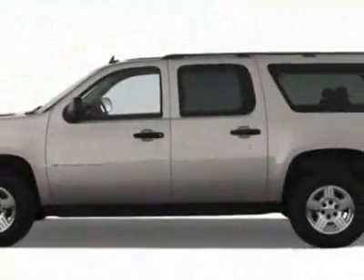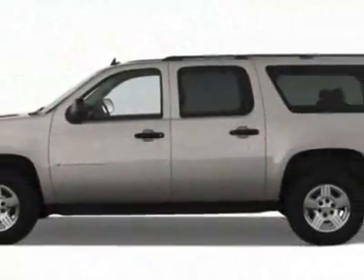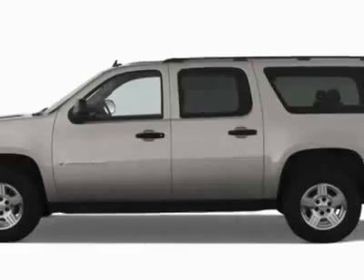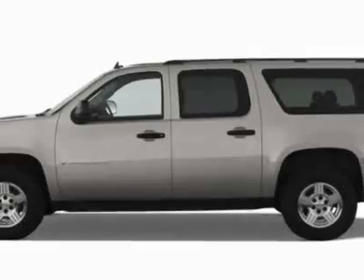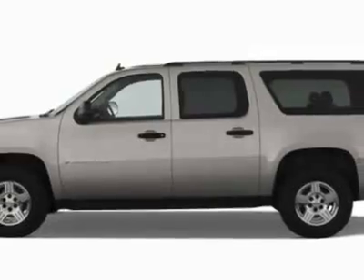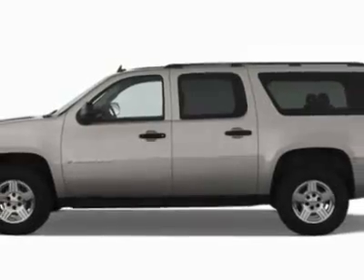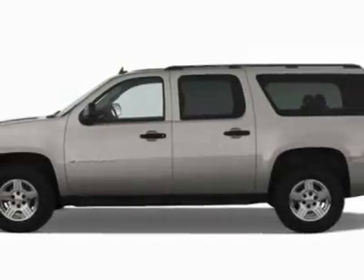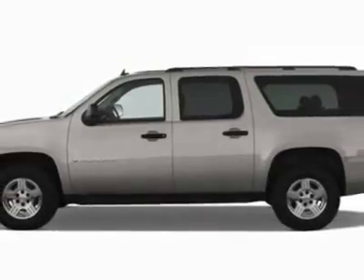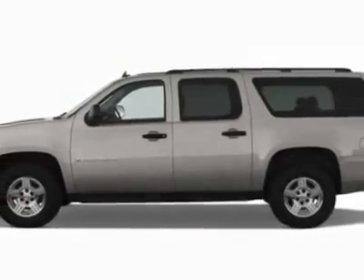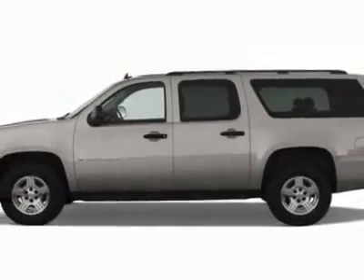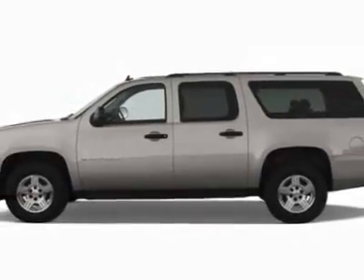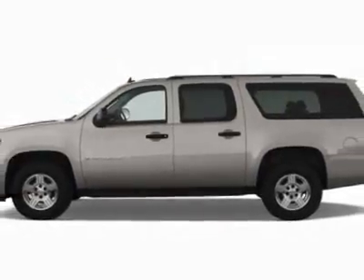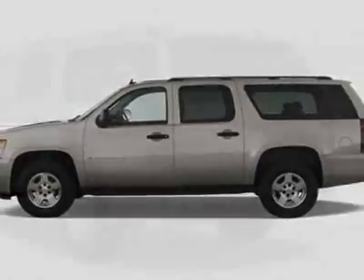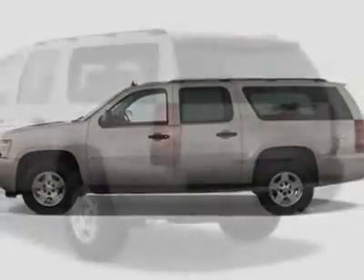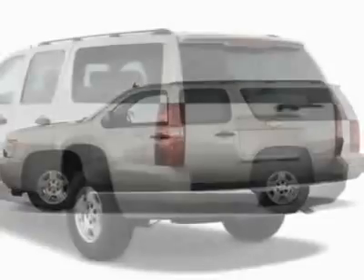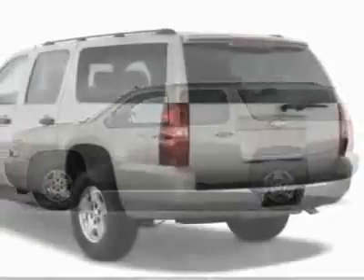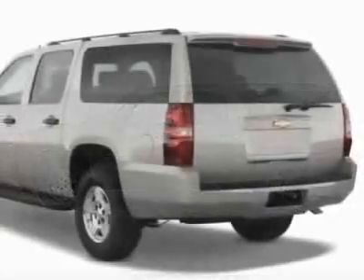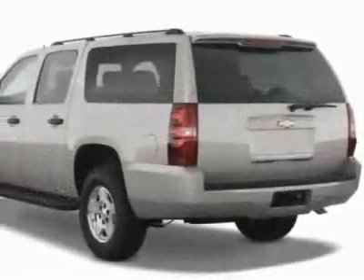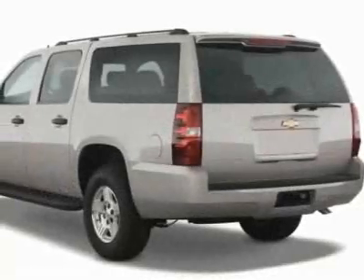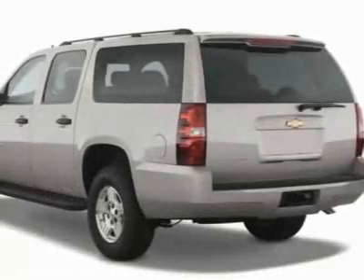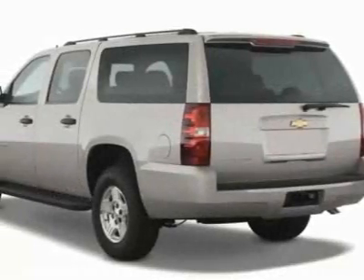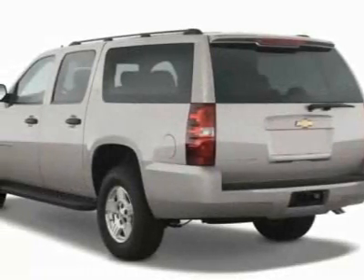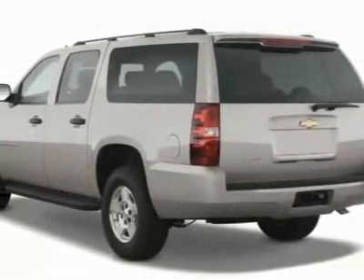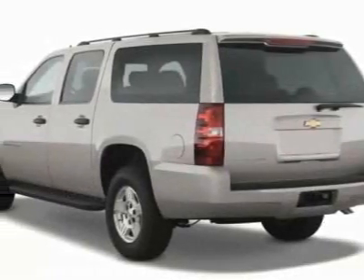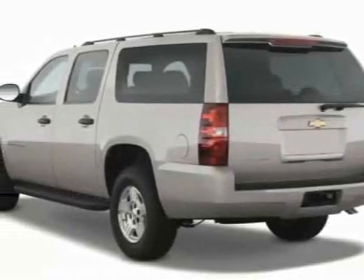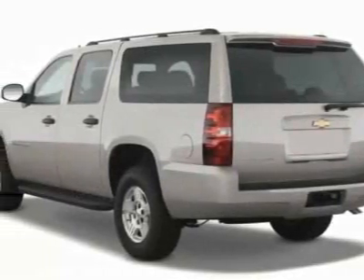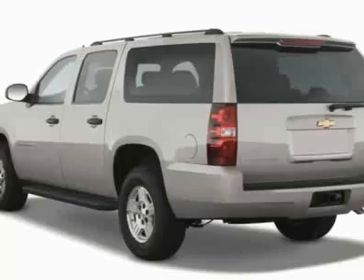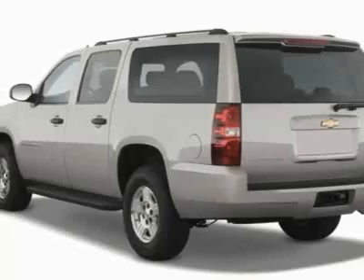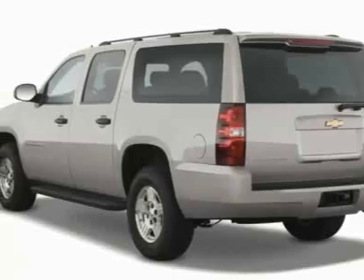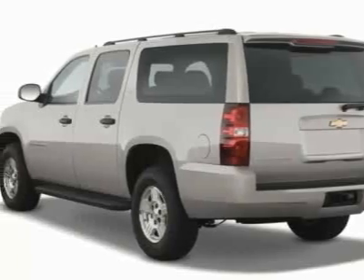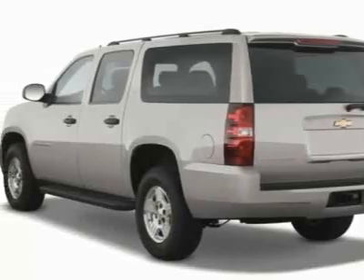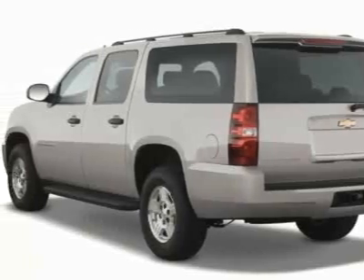This Suburban boasts a 5.3-liter engine and has a 6-speed automatic transmission.